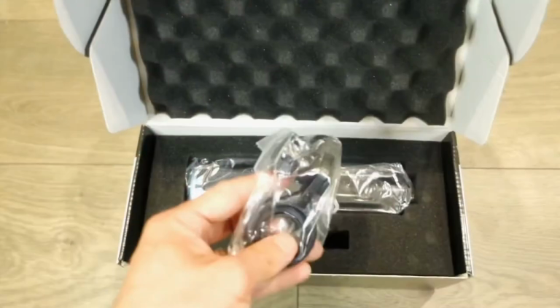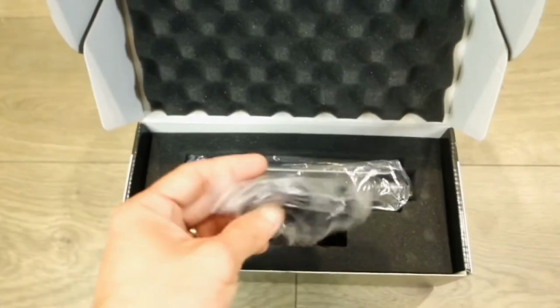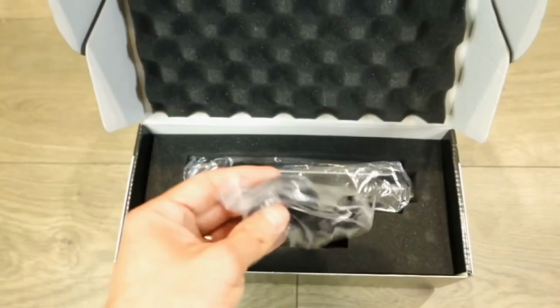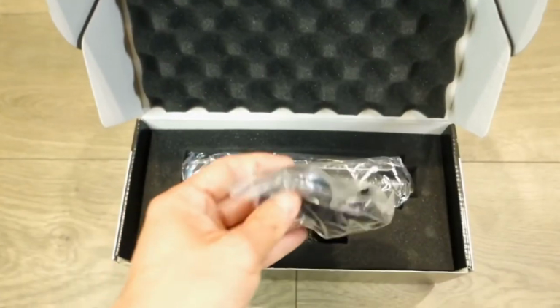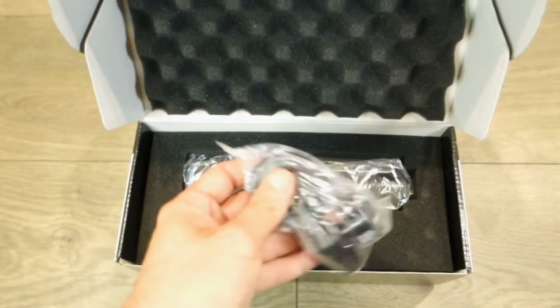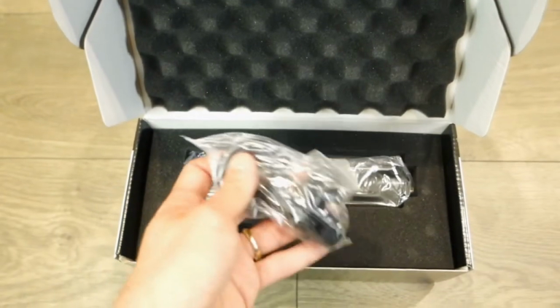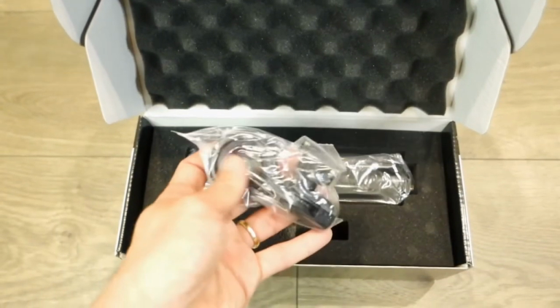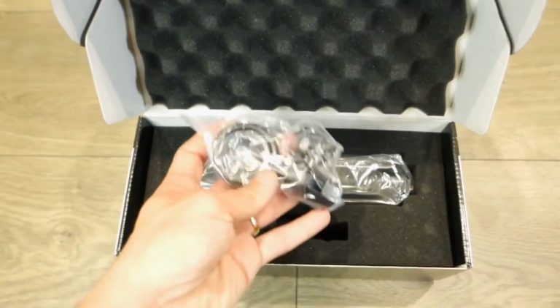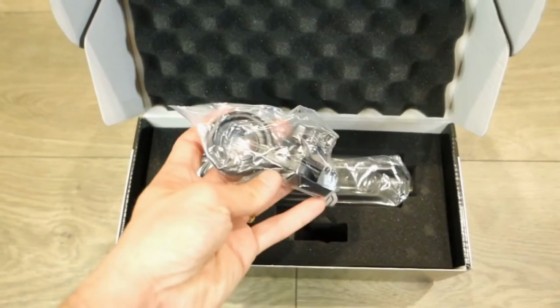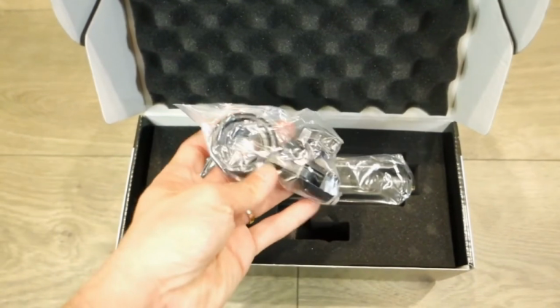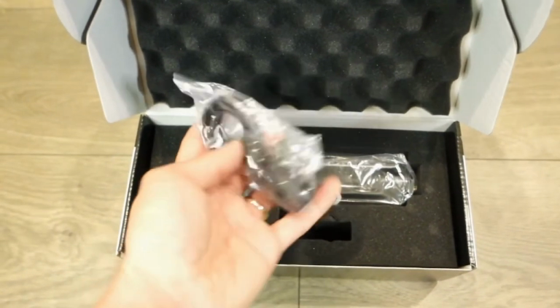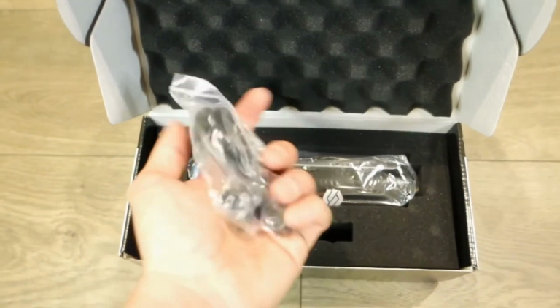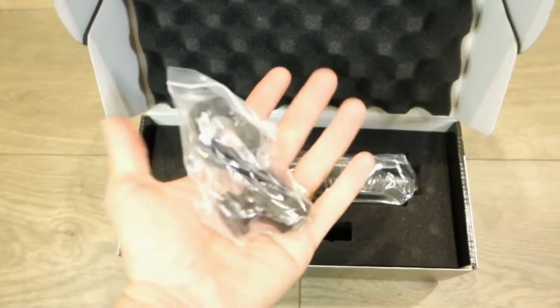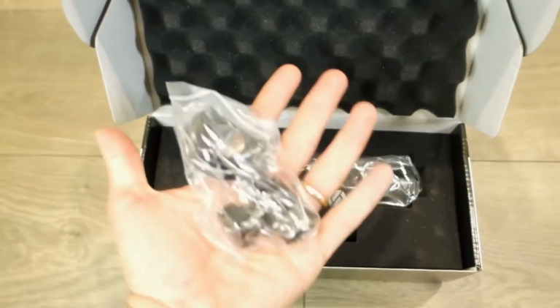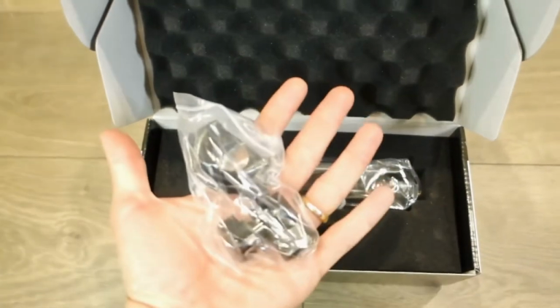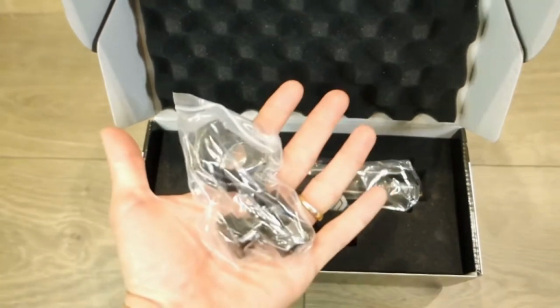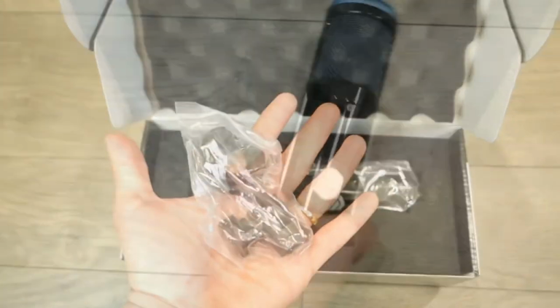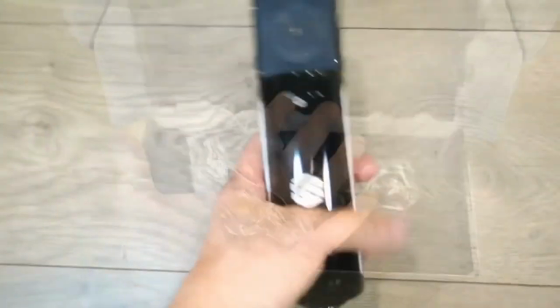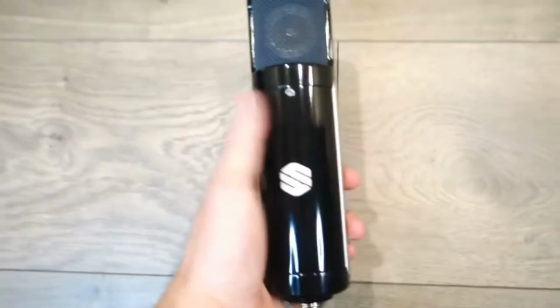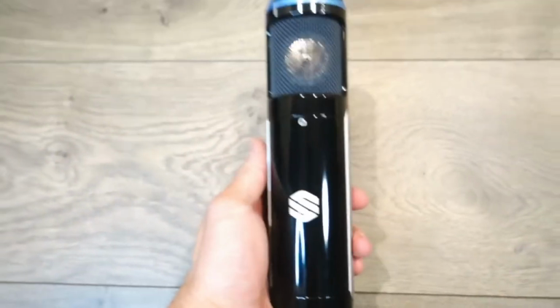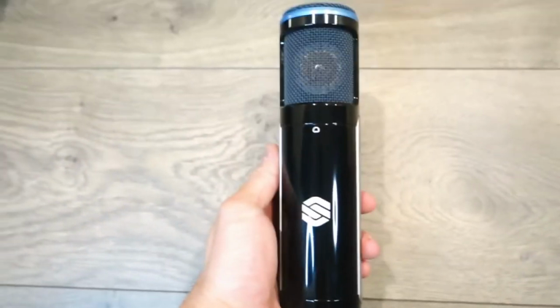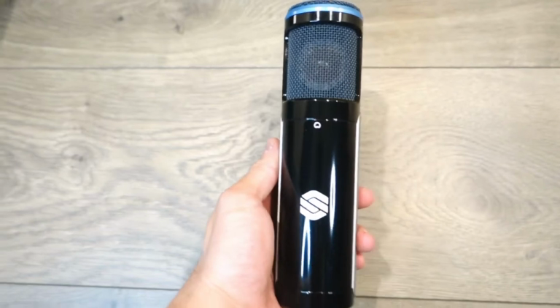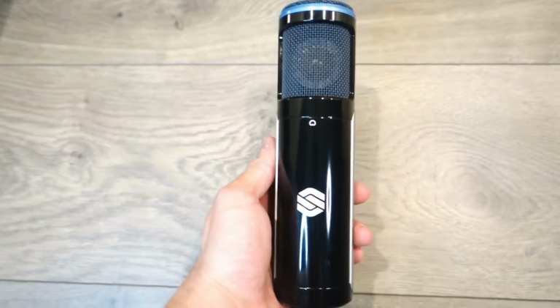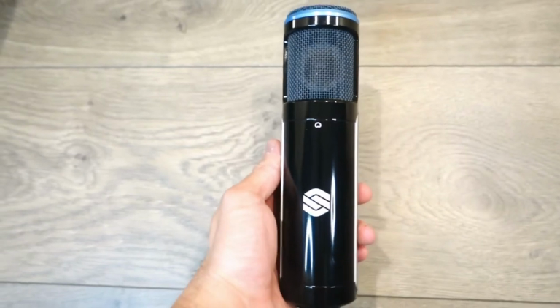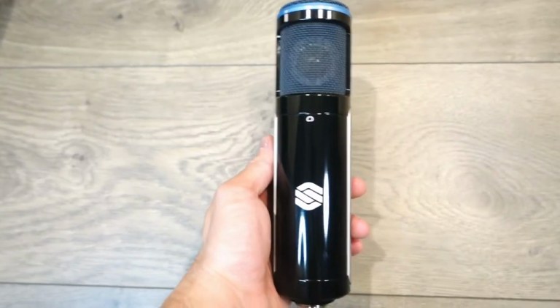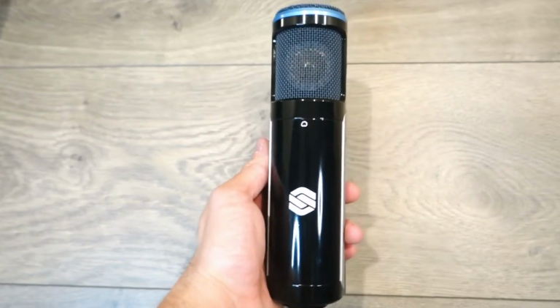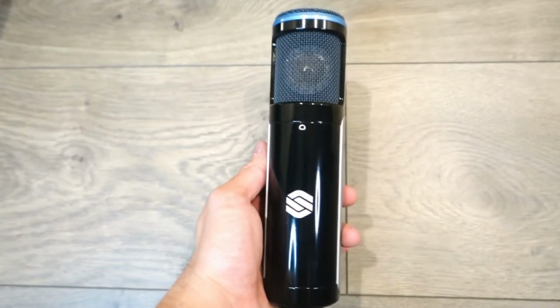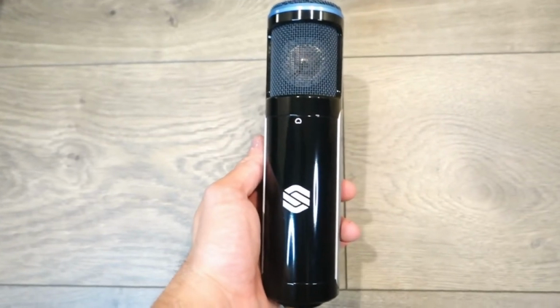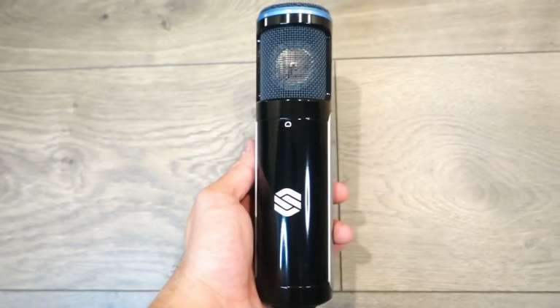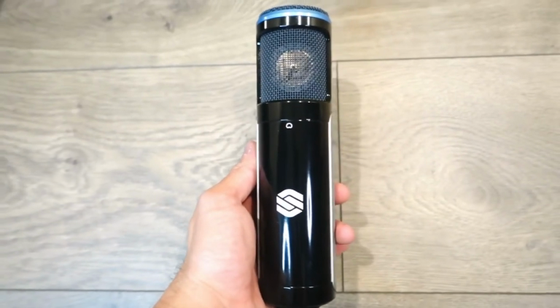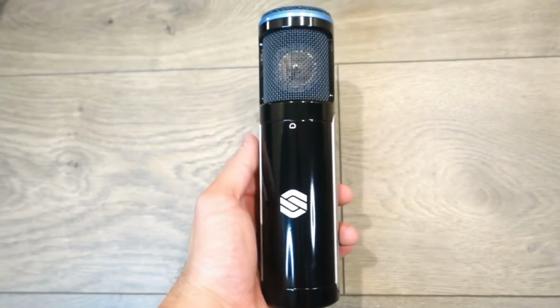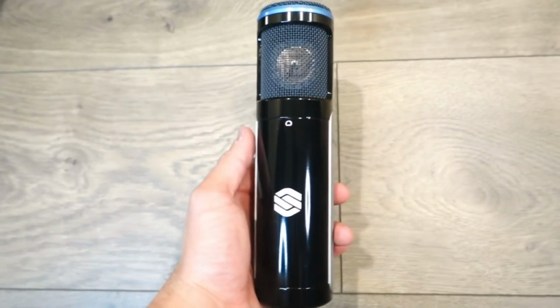It comes with this HM2 hard stand mount as well, and this is the microphone itself. It's pretty cool.